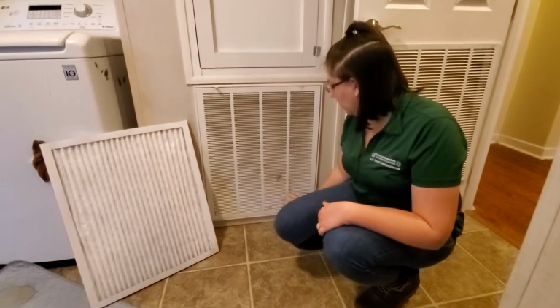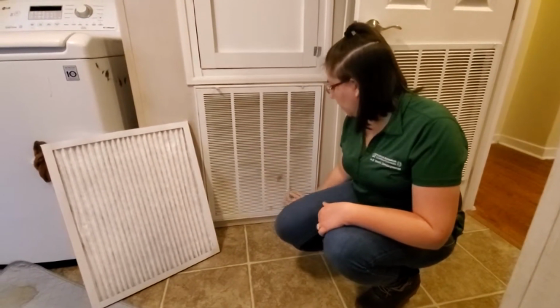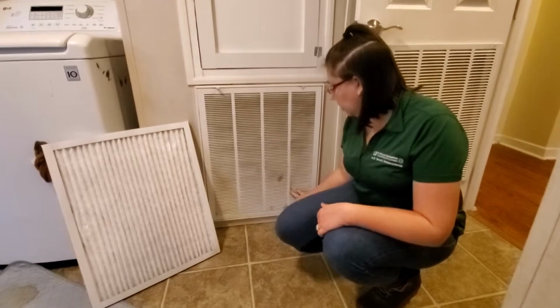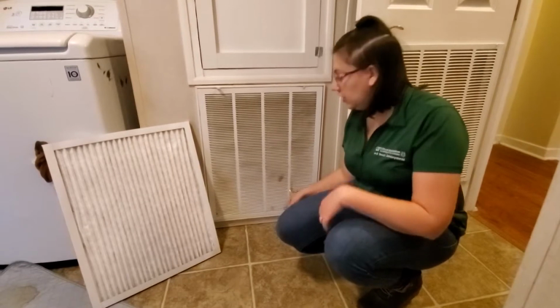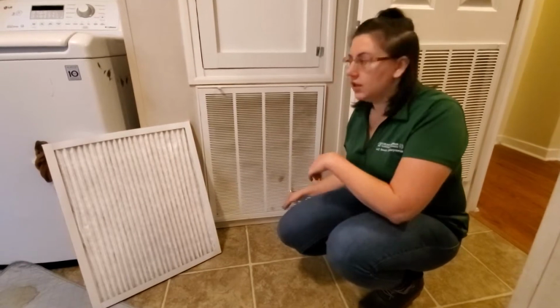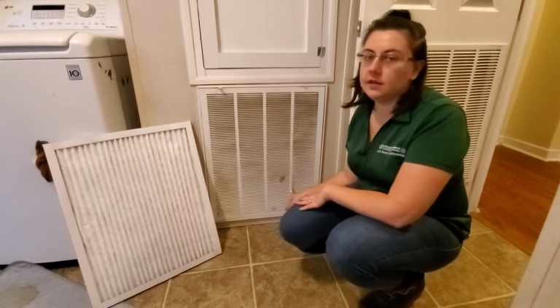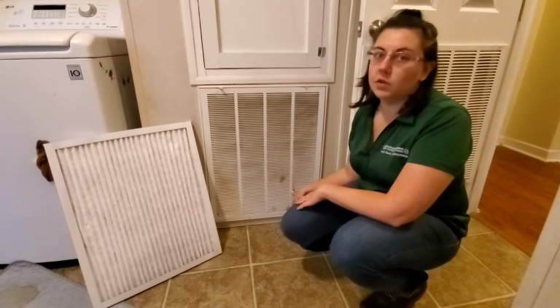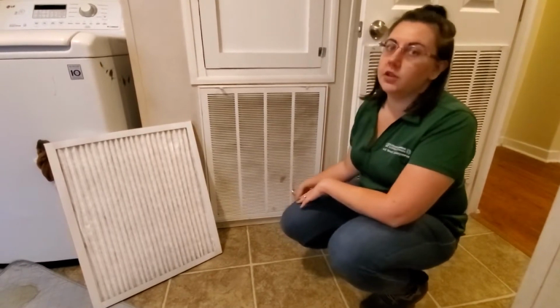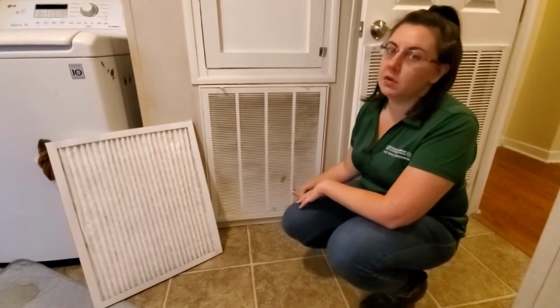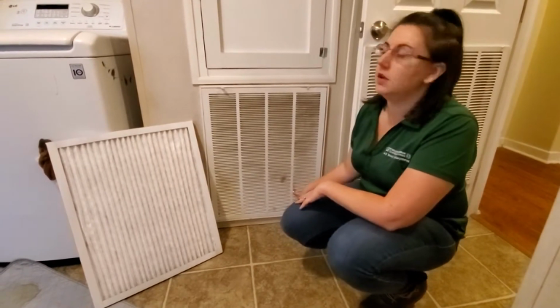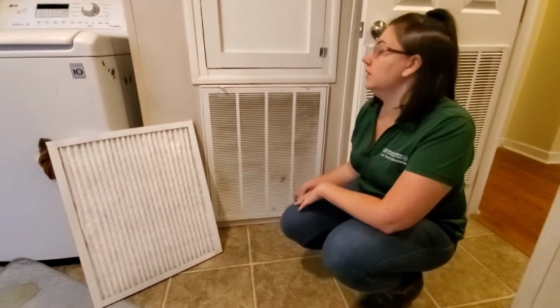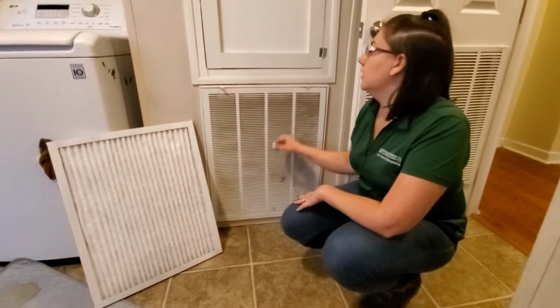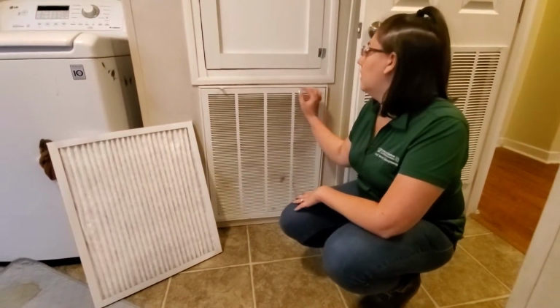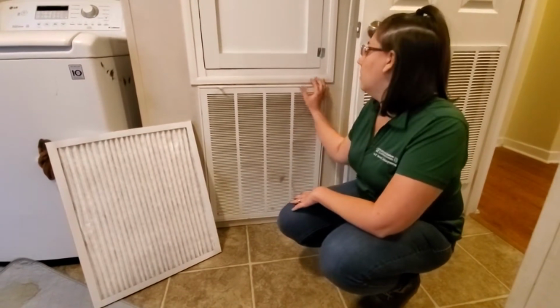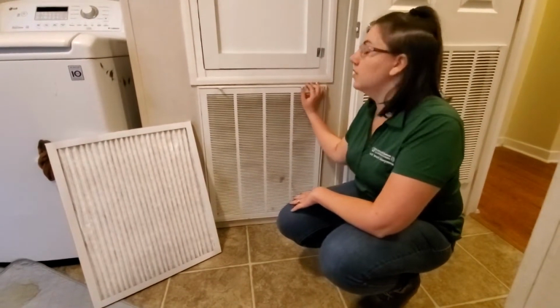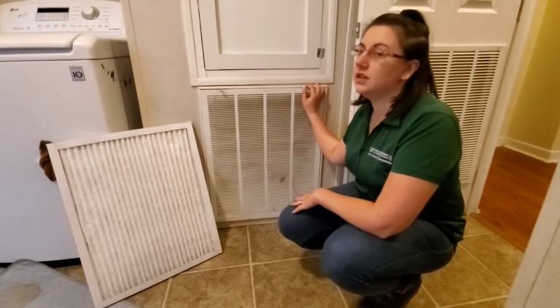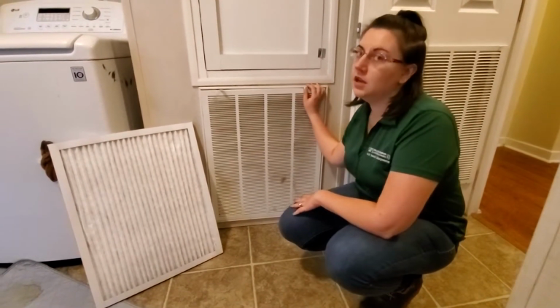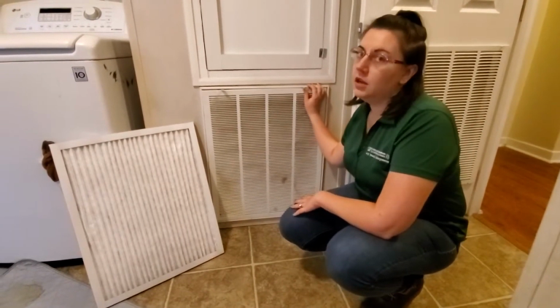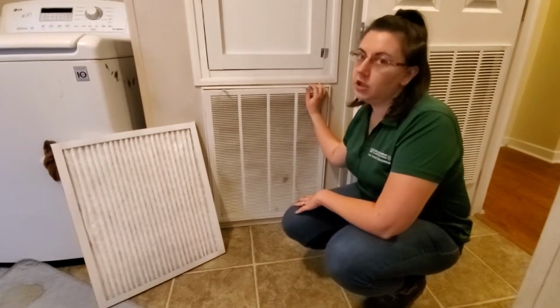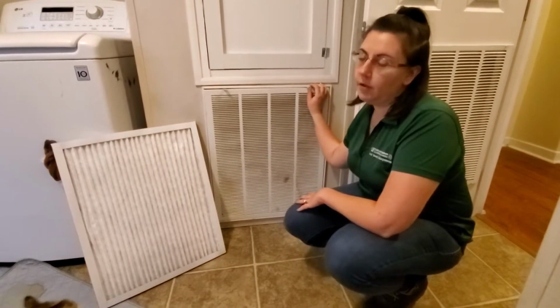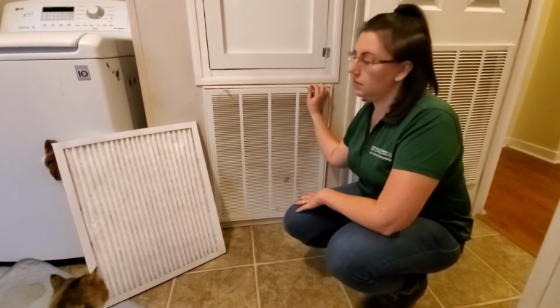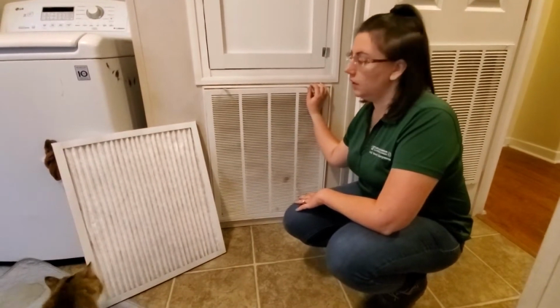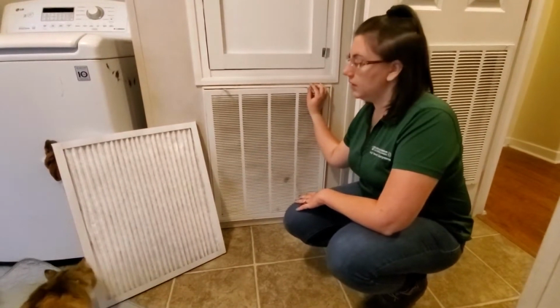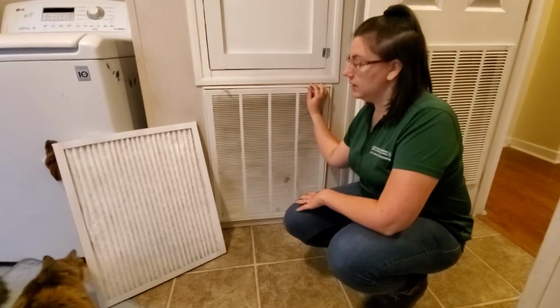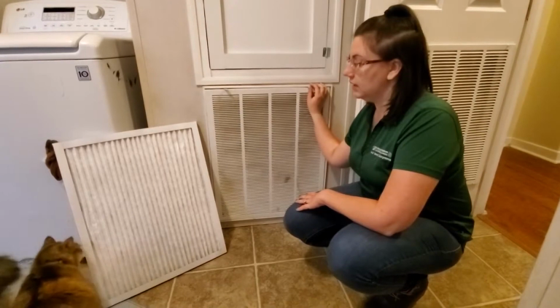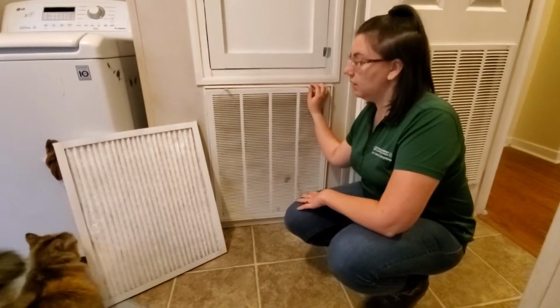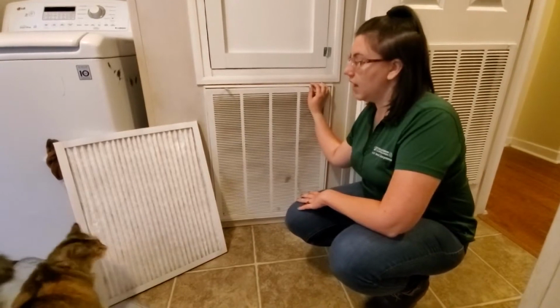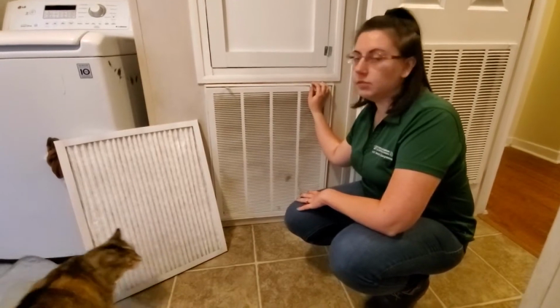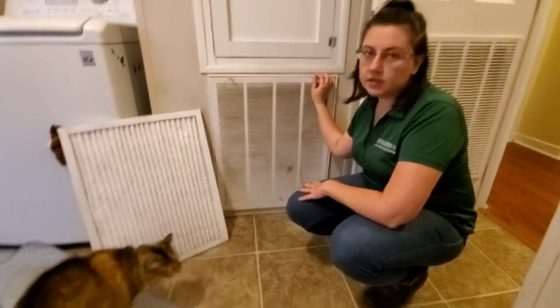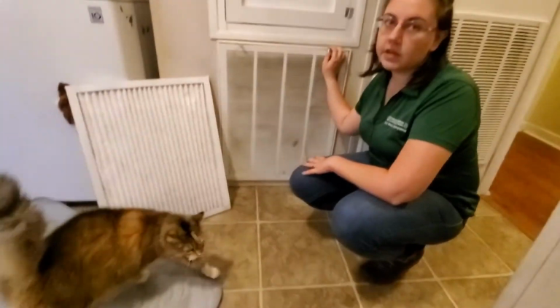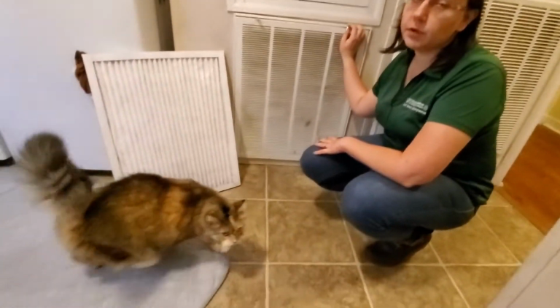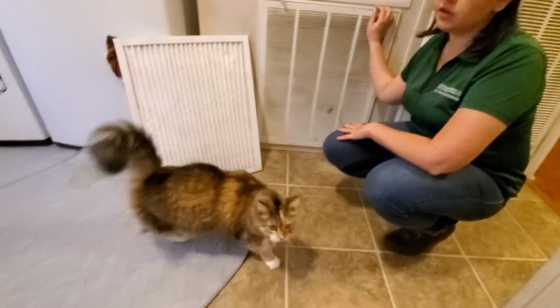You want to change this every one to three months. Ours is usually about once a month because we've got animals, so it gets pretty dirty.